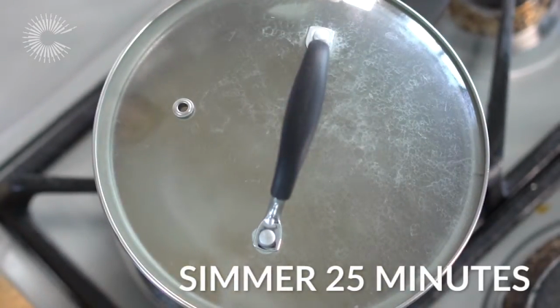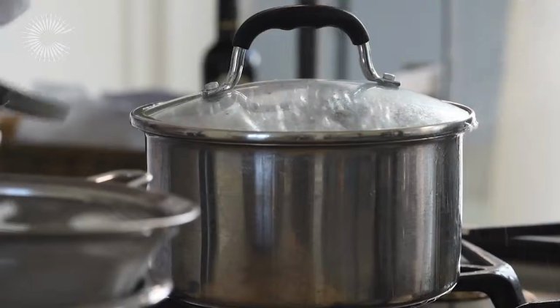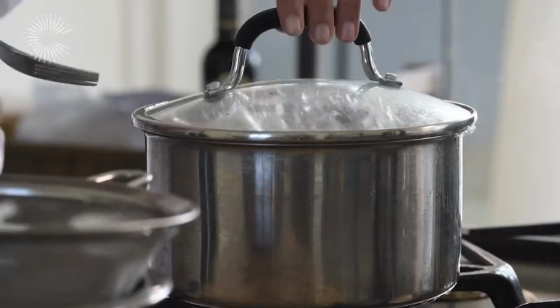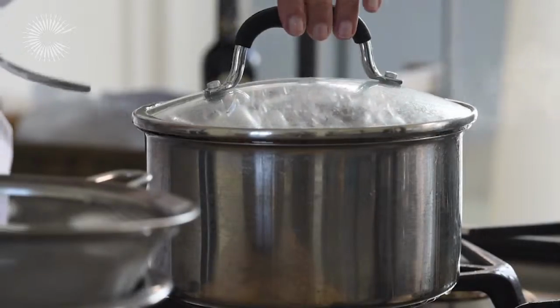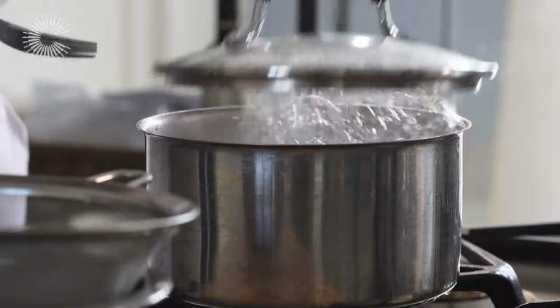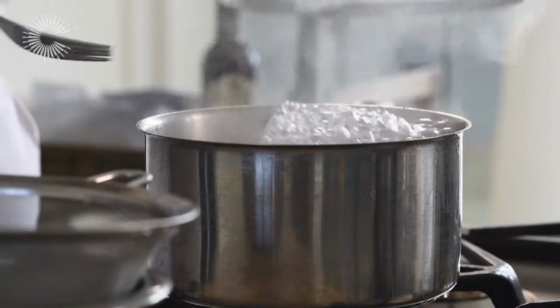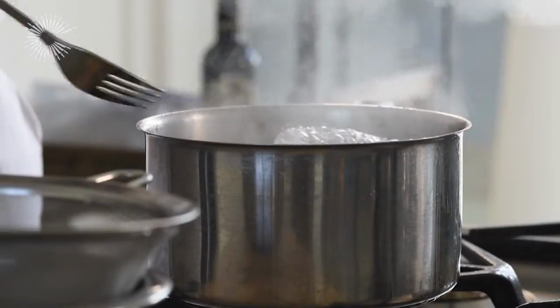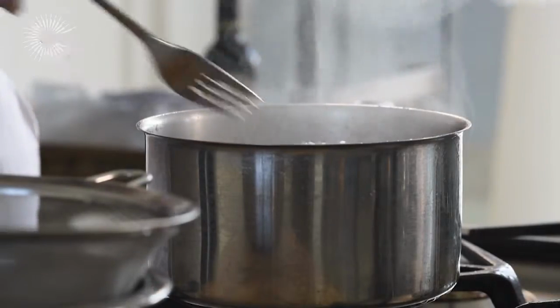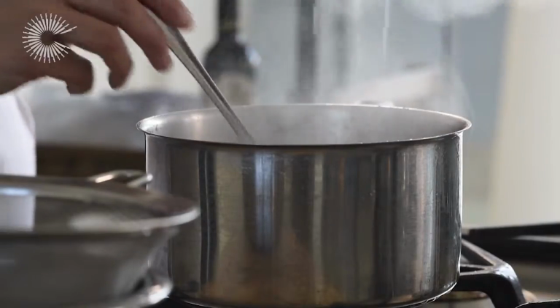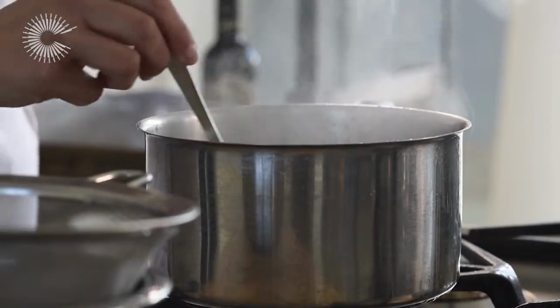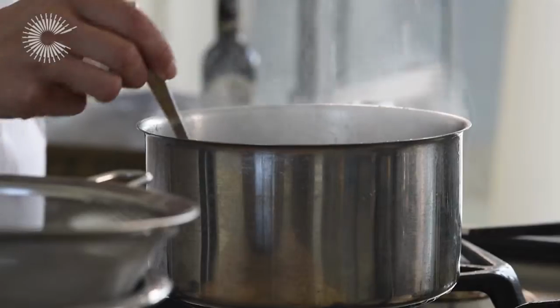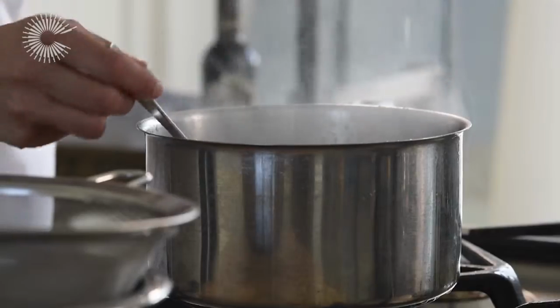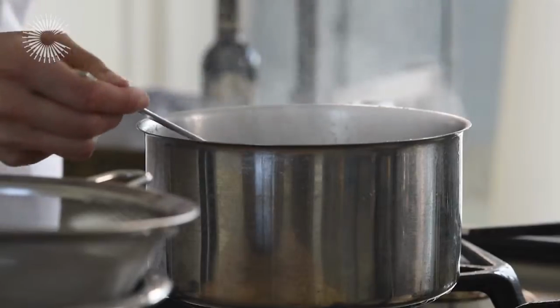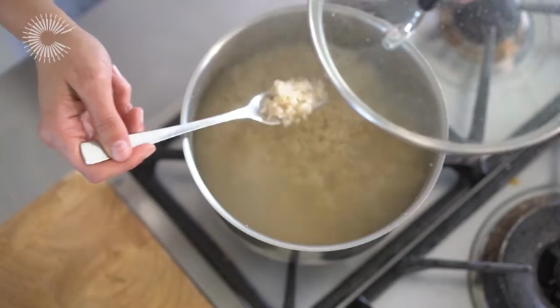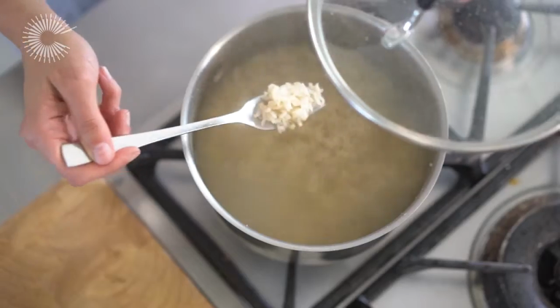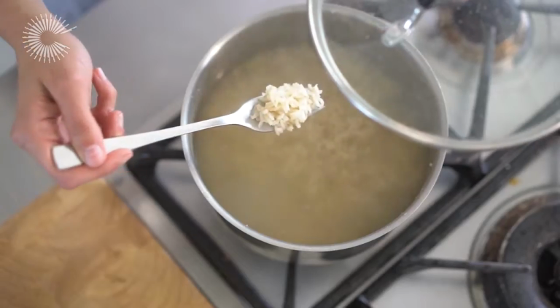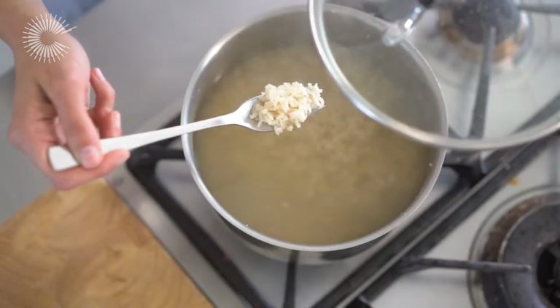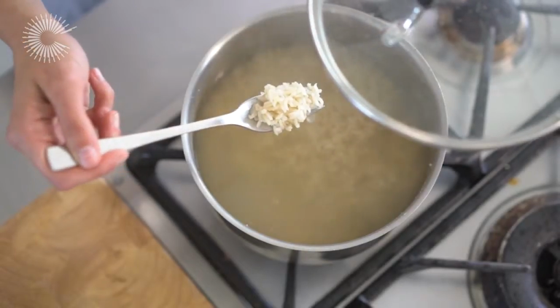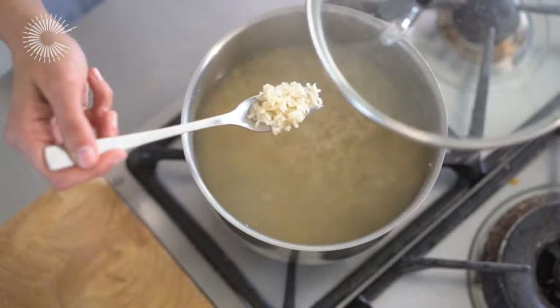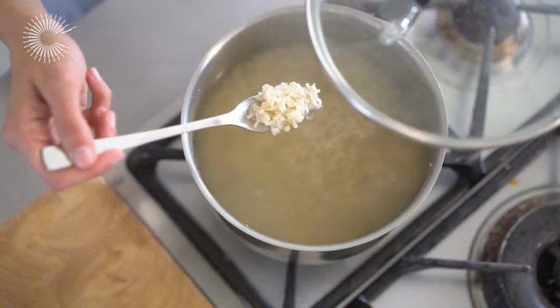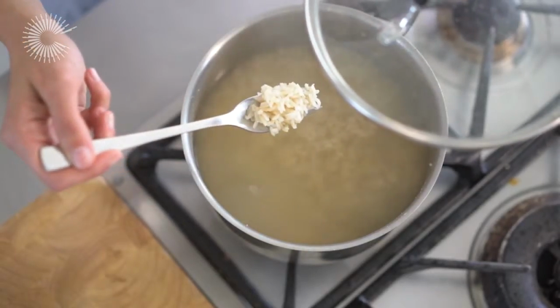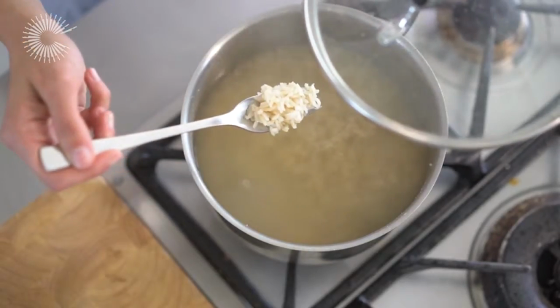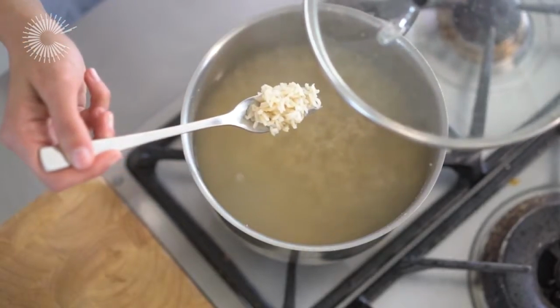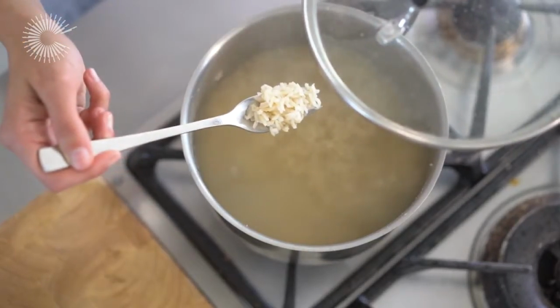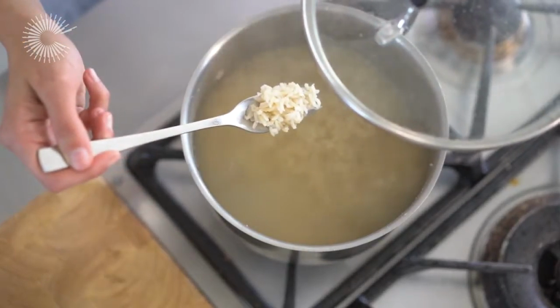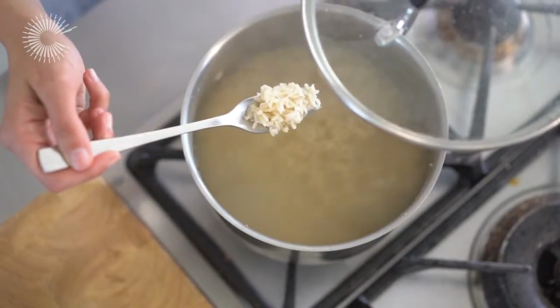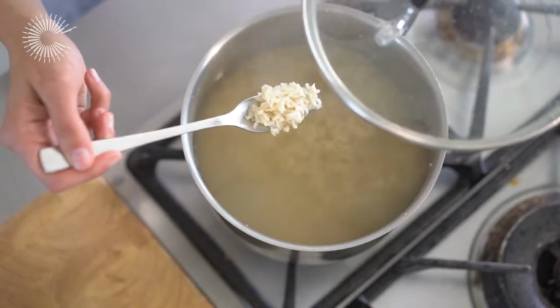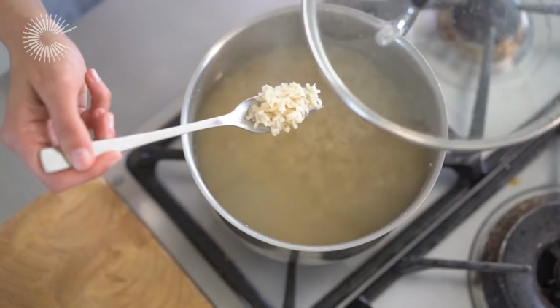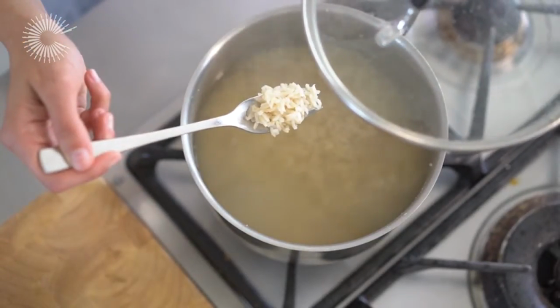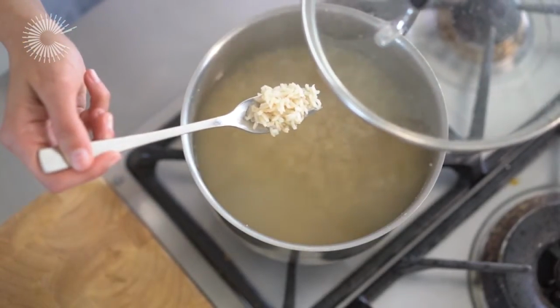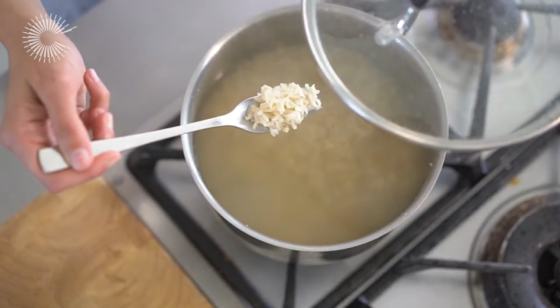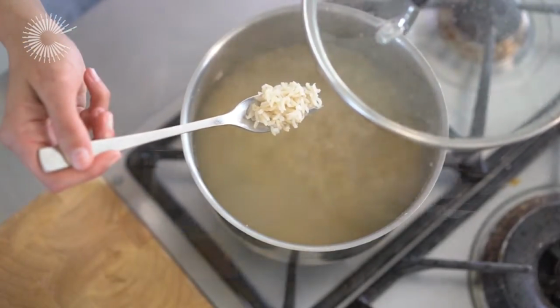To see if the rice is ready, taste a few of the grains. They should be soft with a slight chewiness to them.